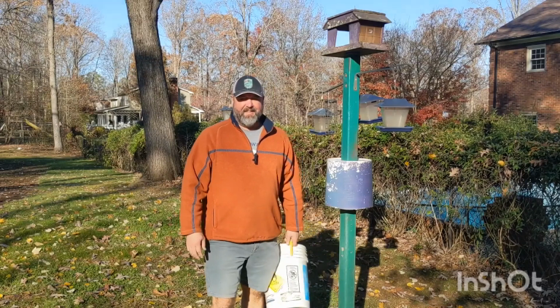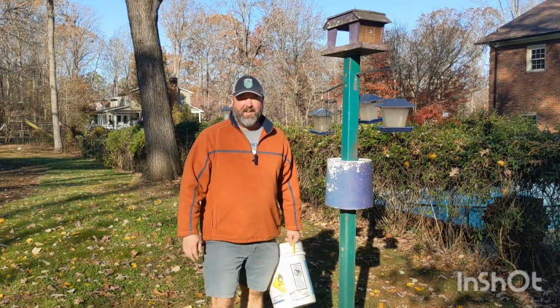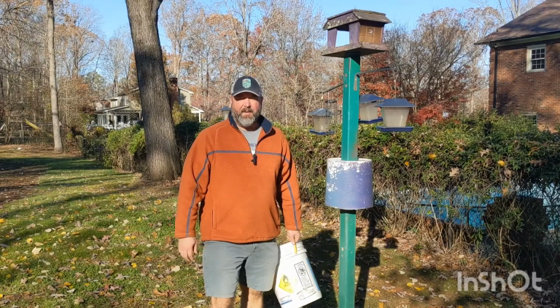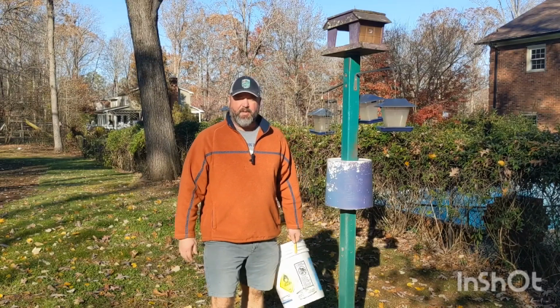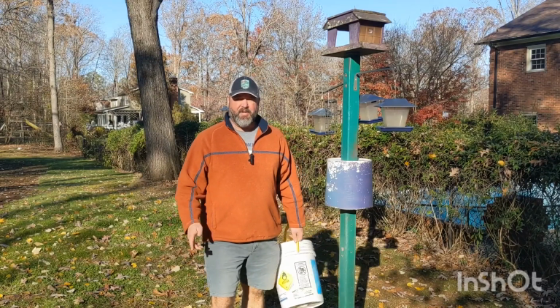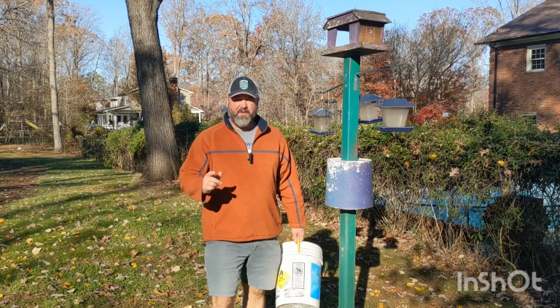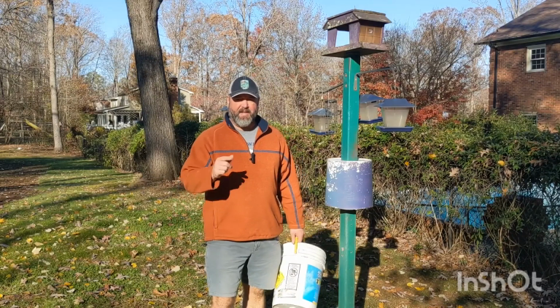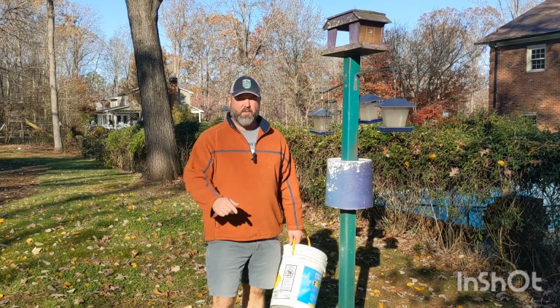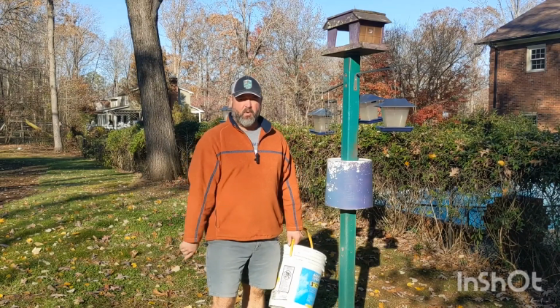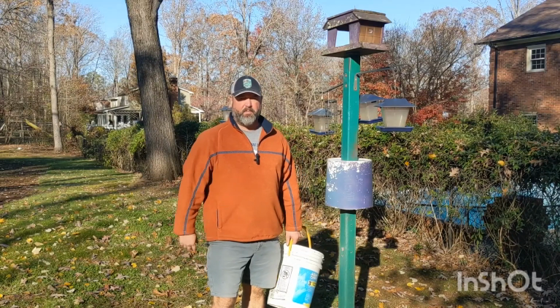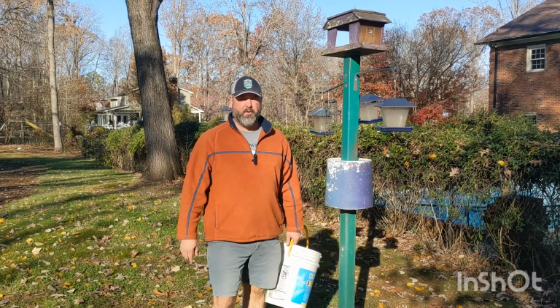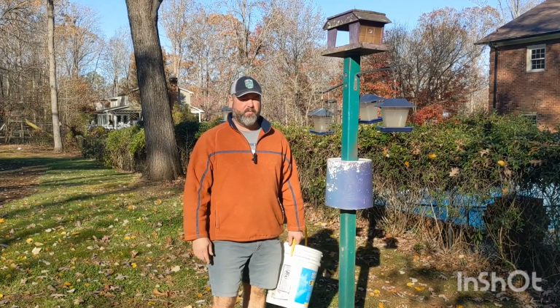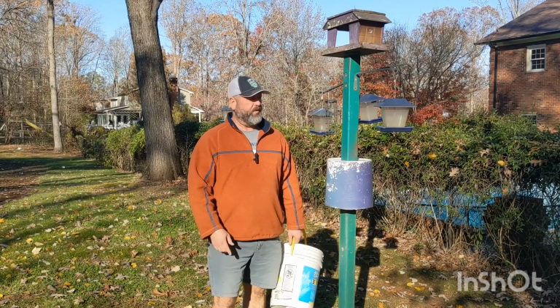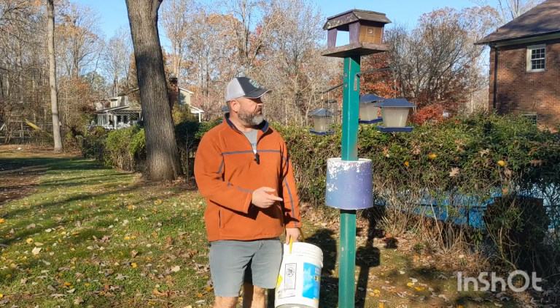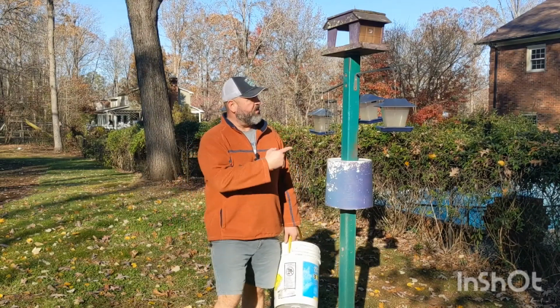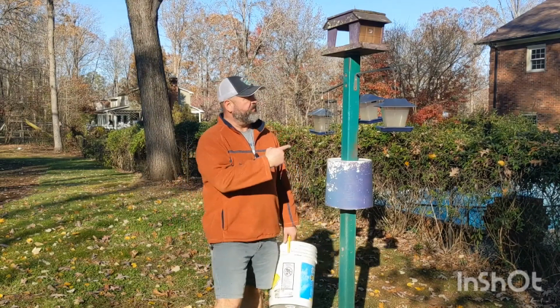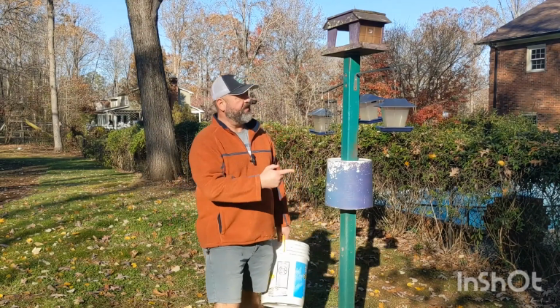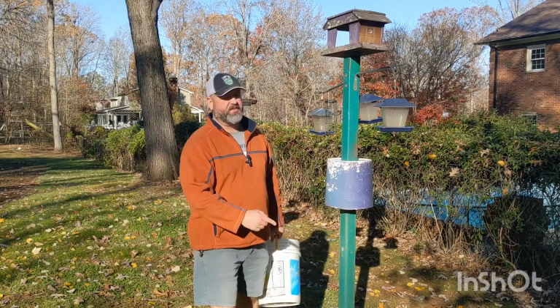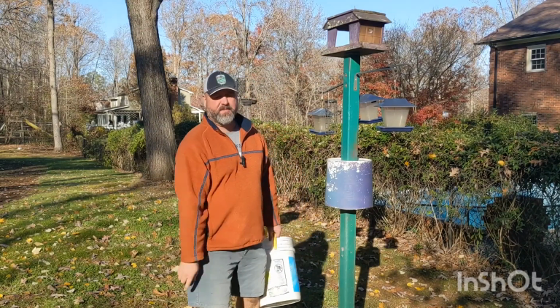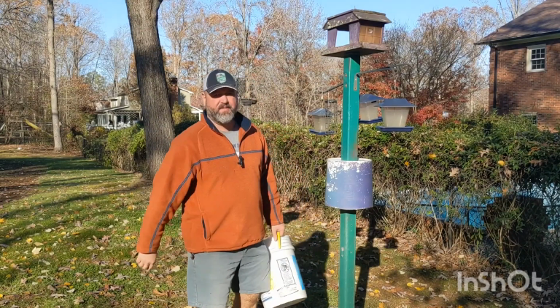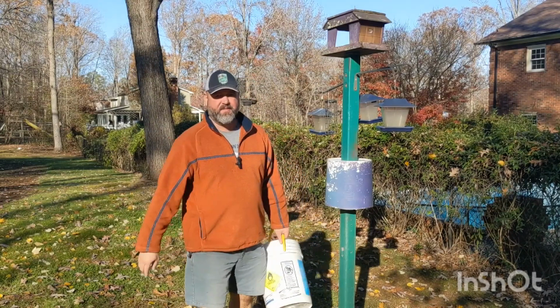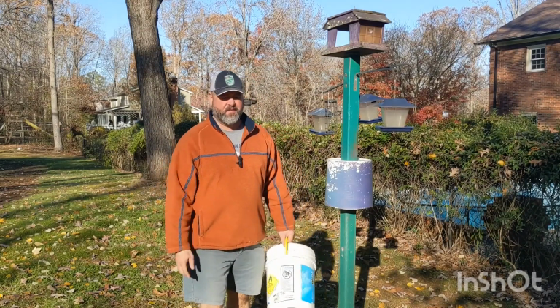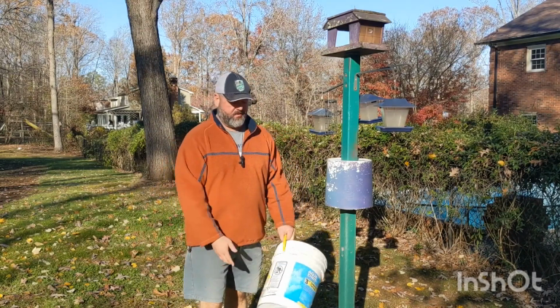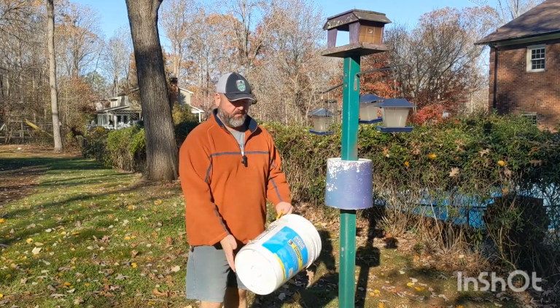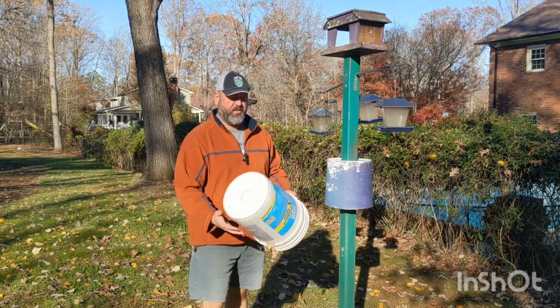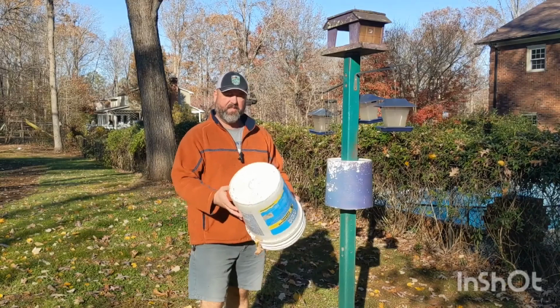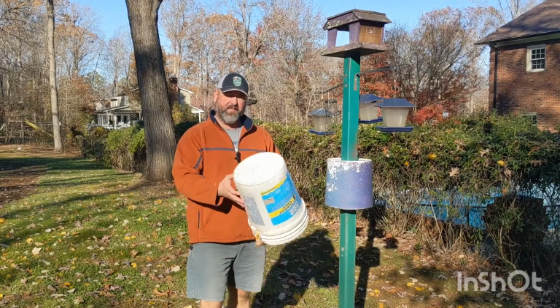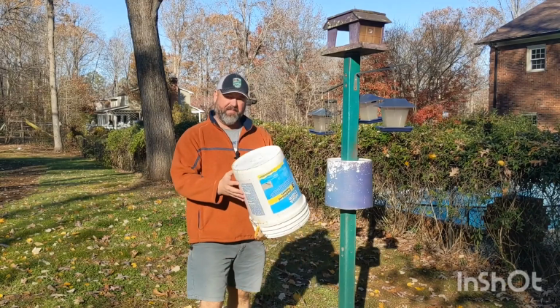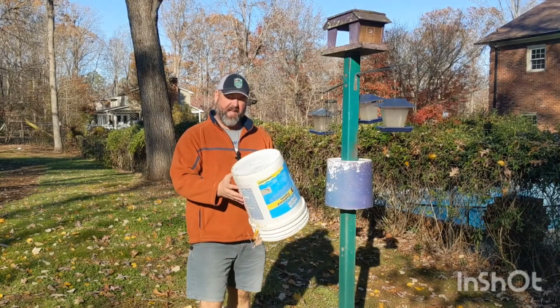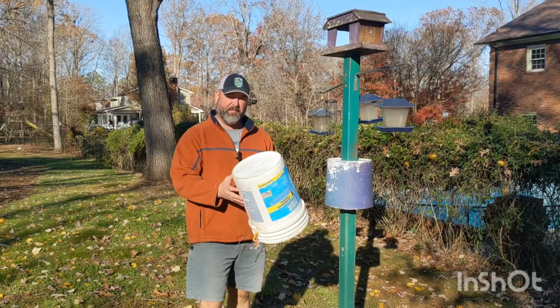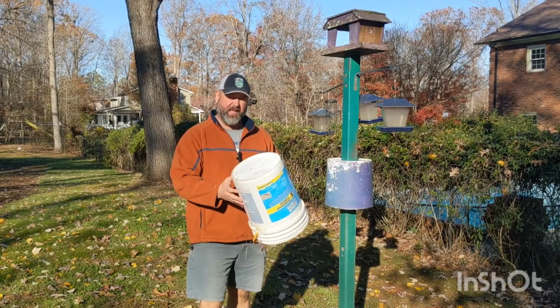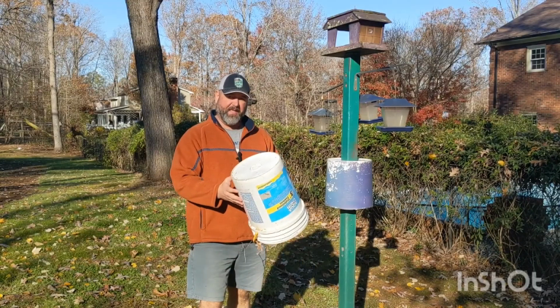I'm going to show you how to squirrel-proof your bird feeders with just a five-gallon bucket.